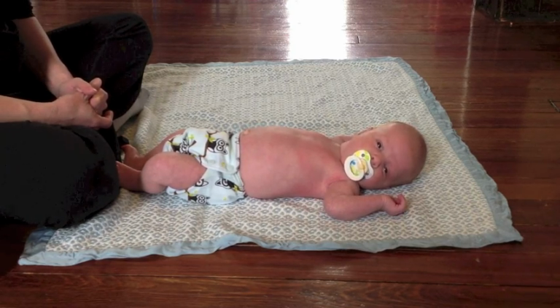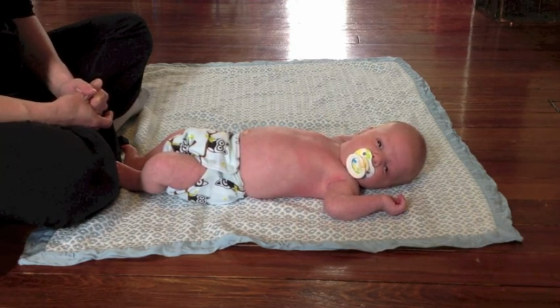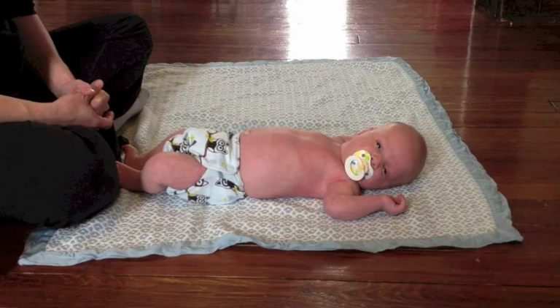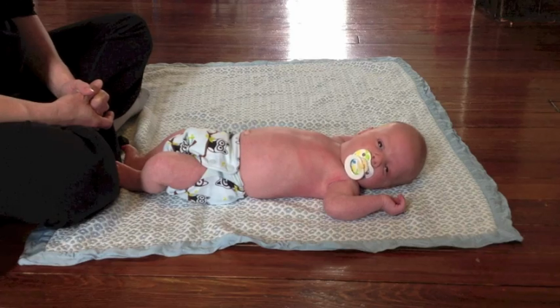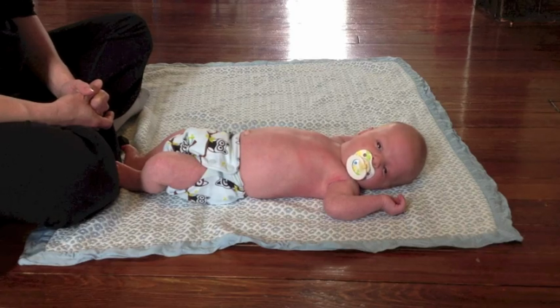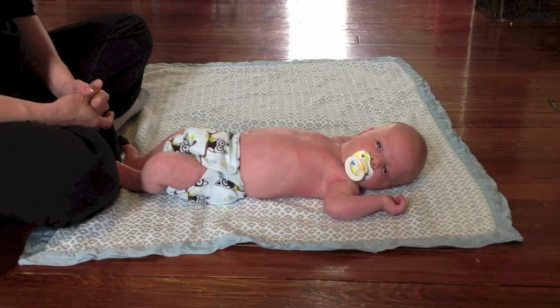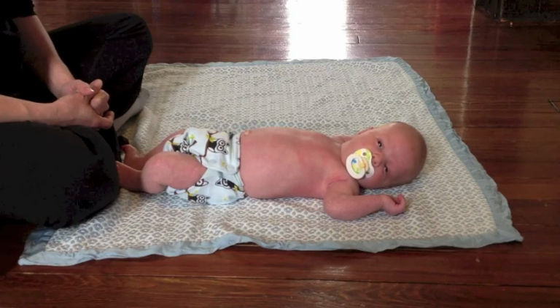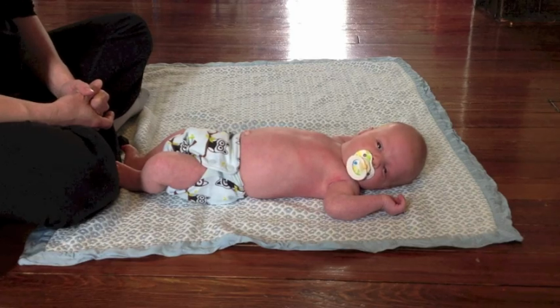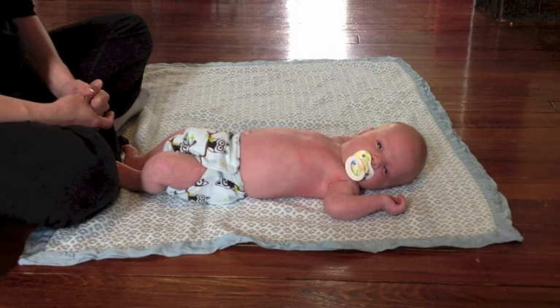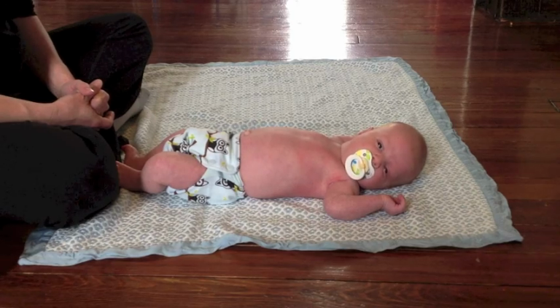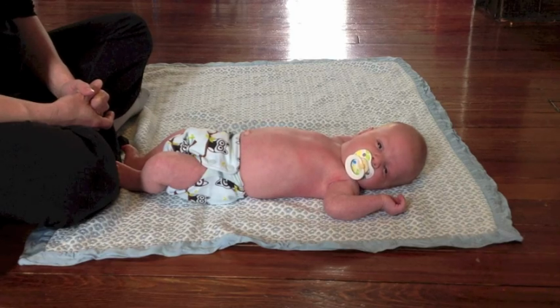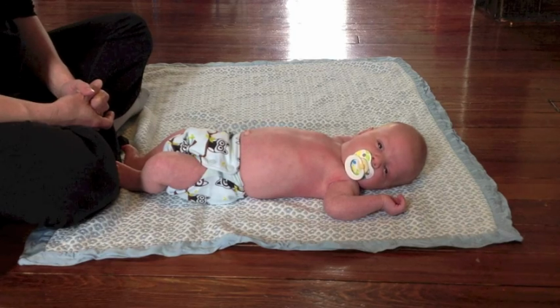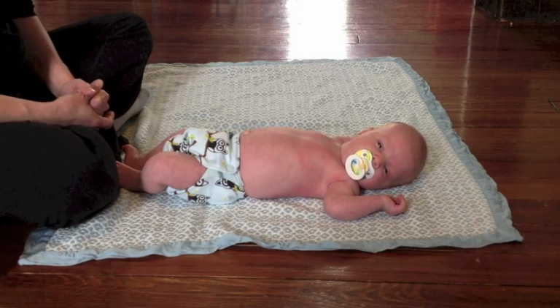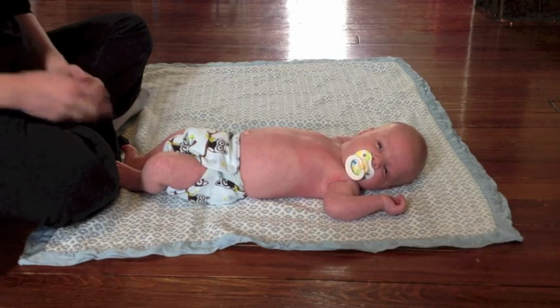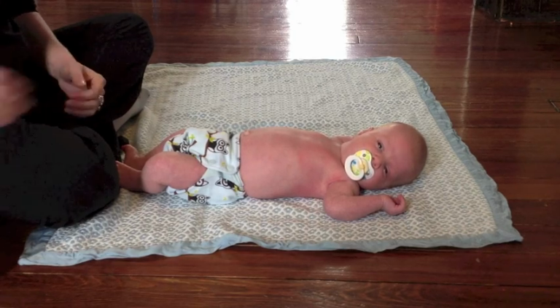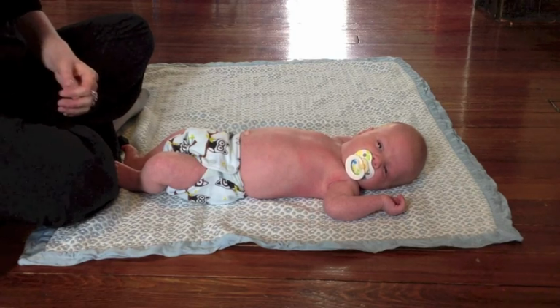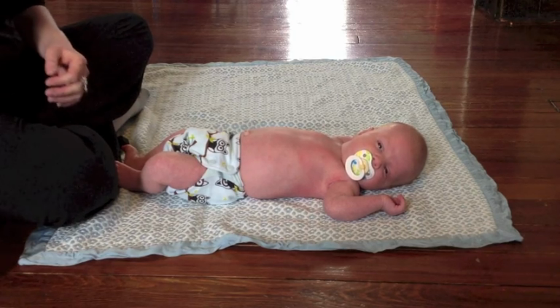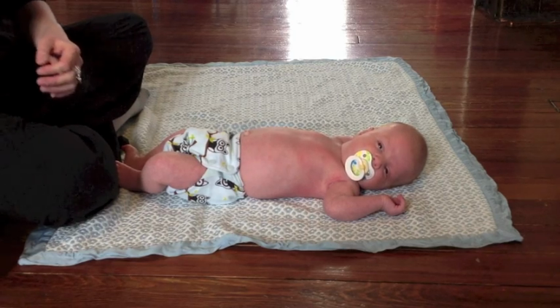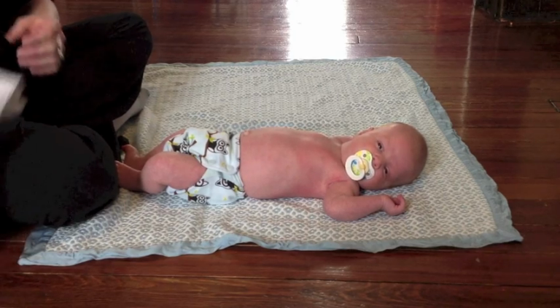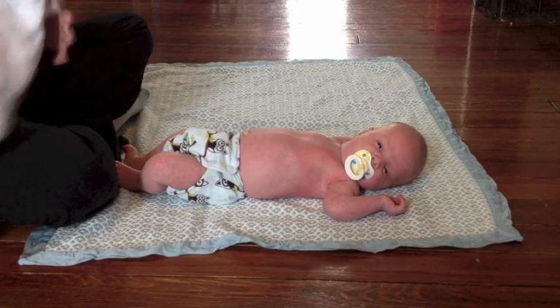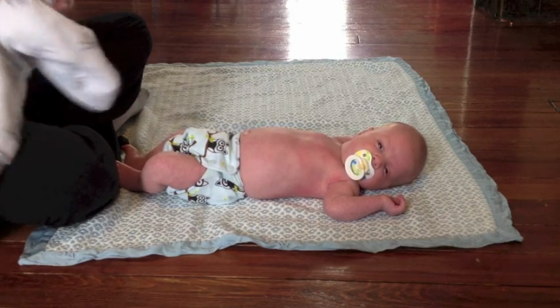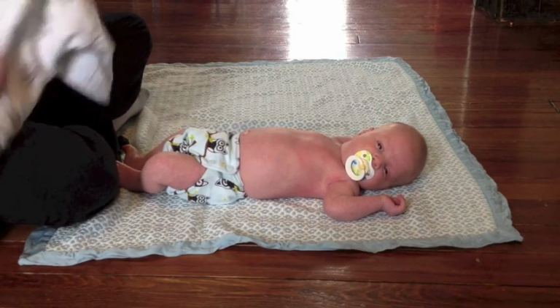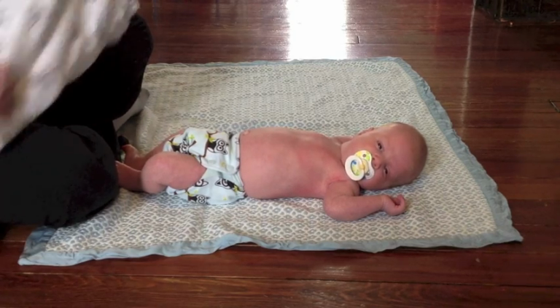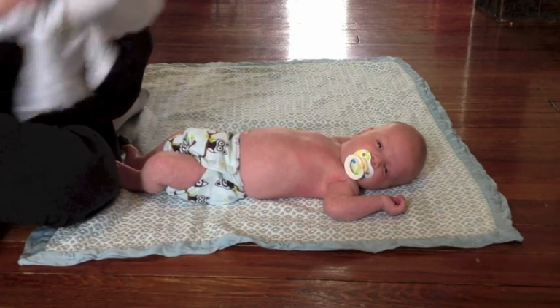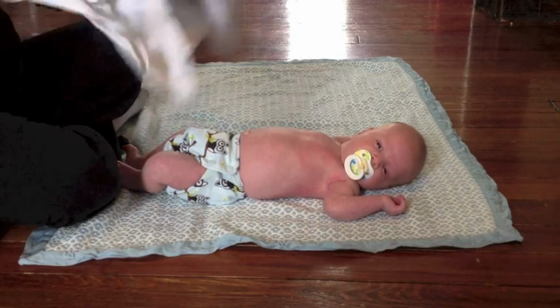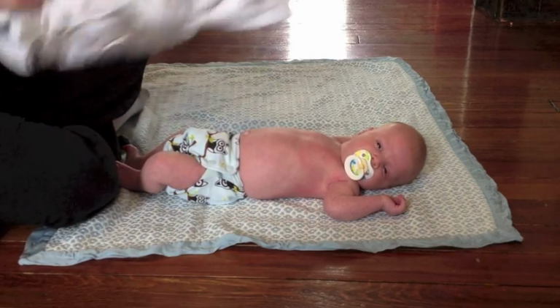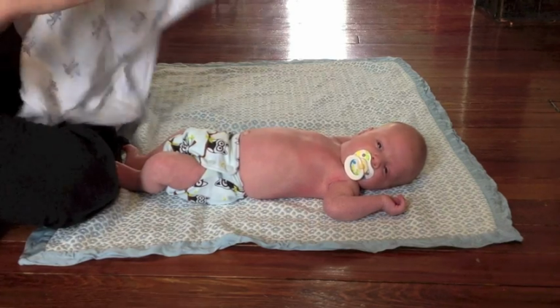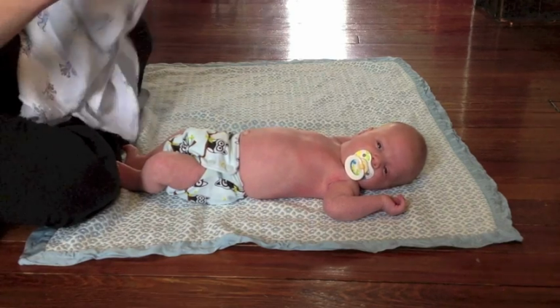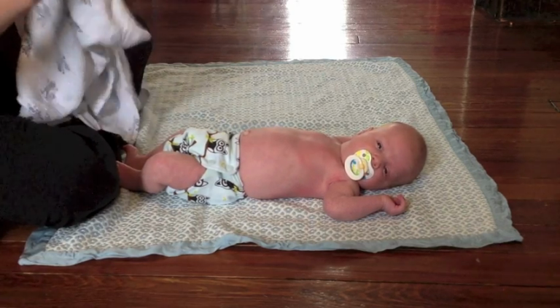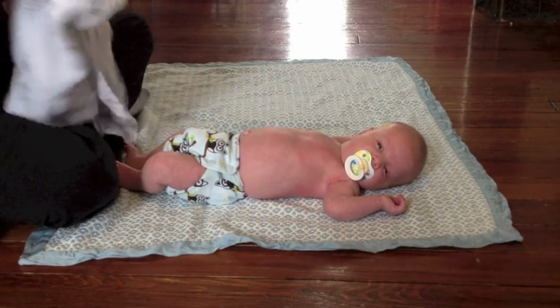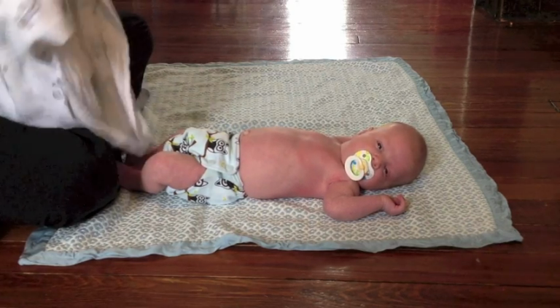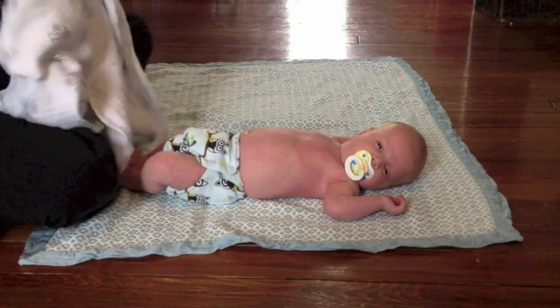So that's just a little bit about primitive reflexes. Thank you, Robert, for helping us today.